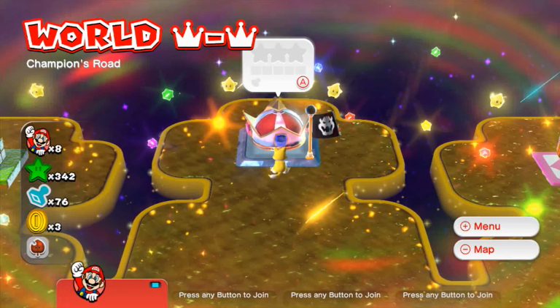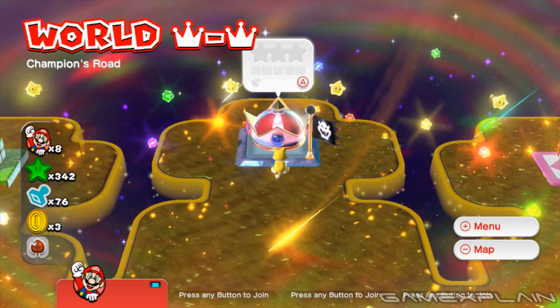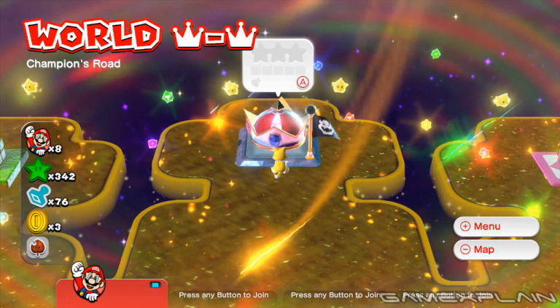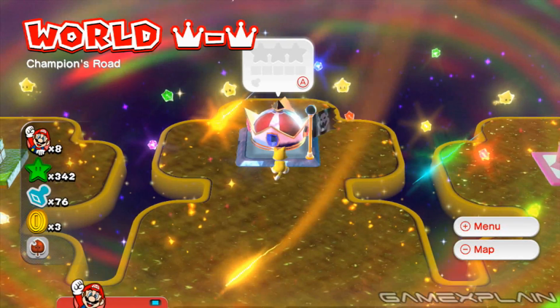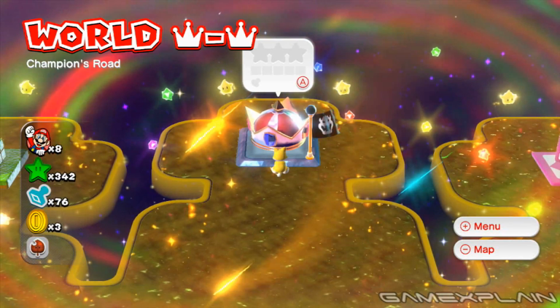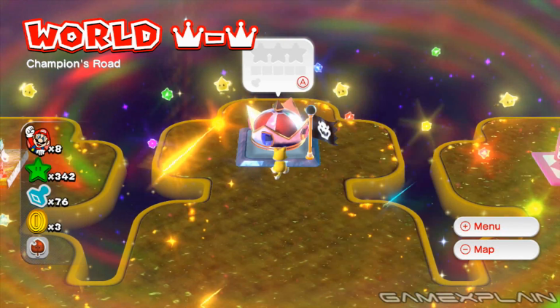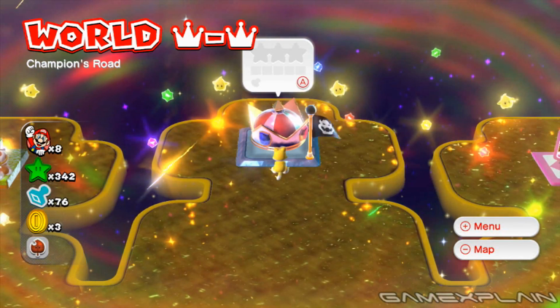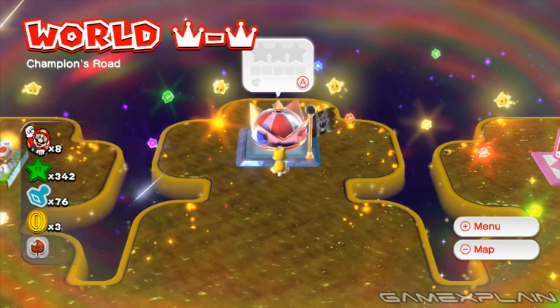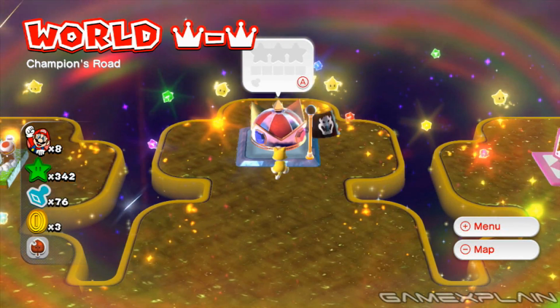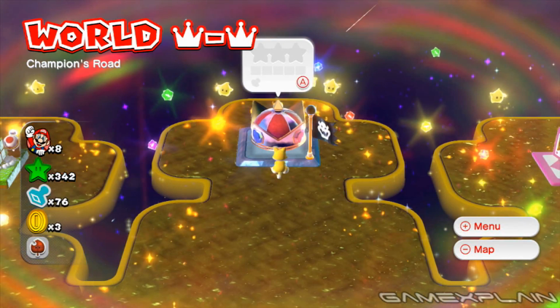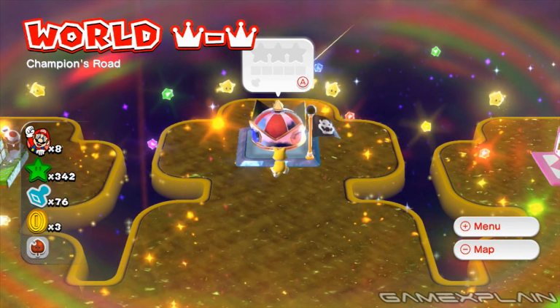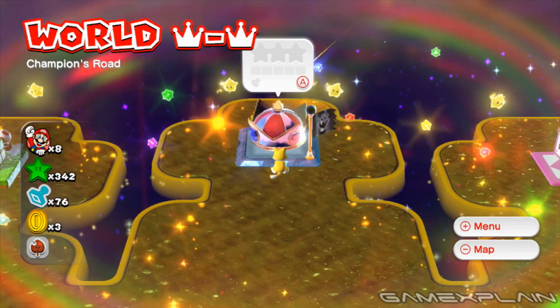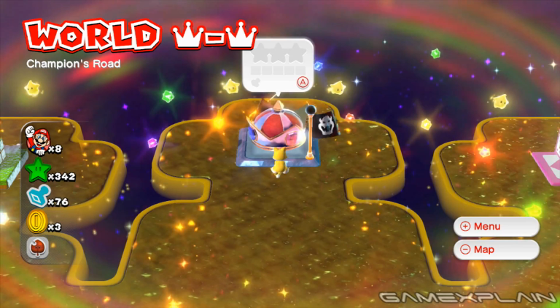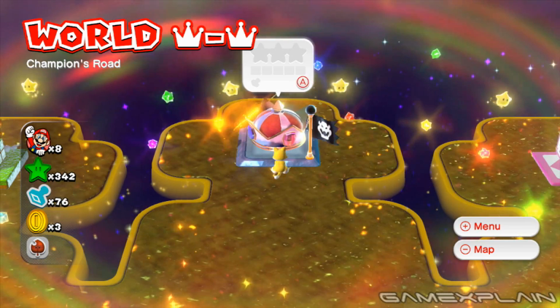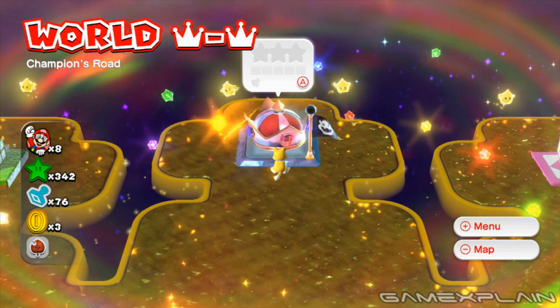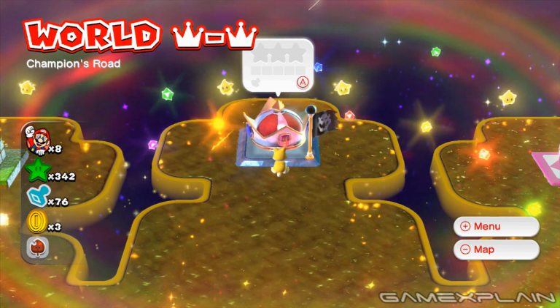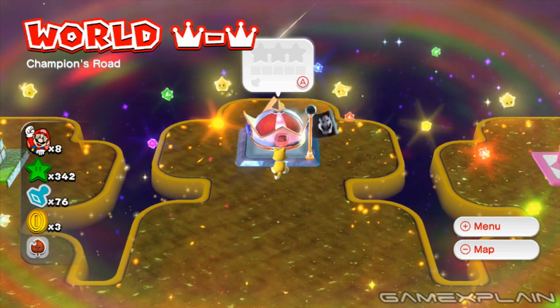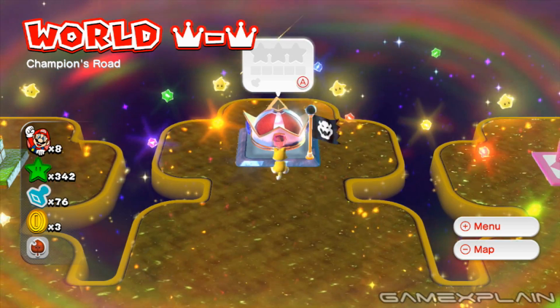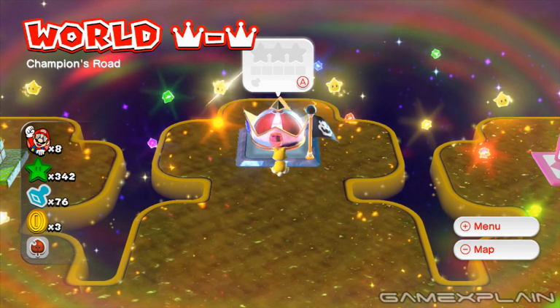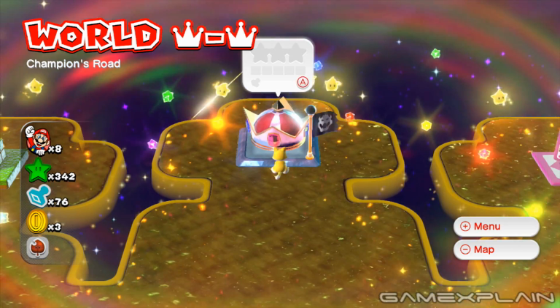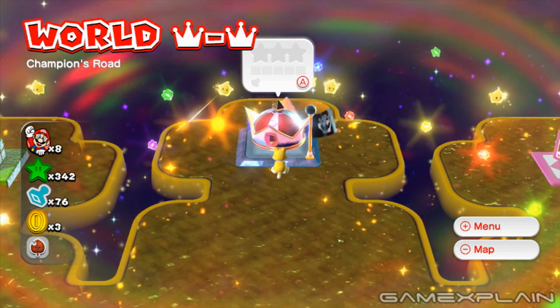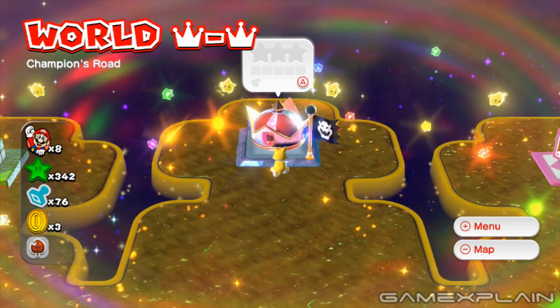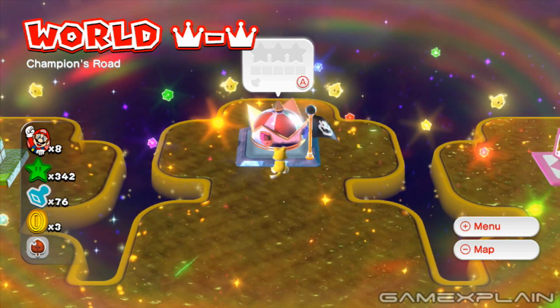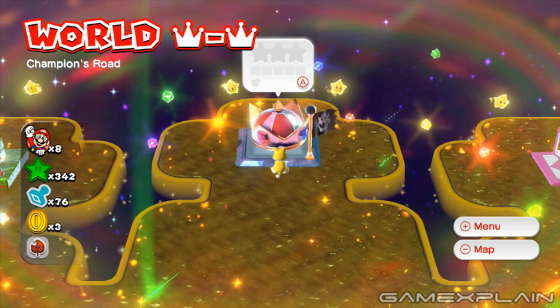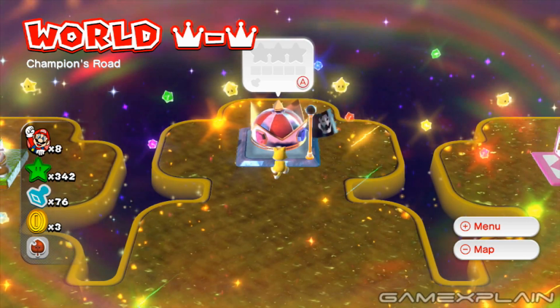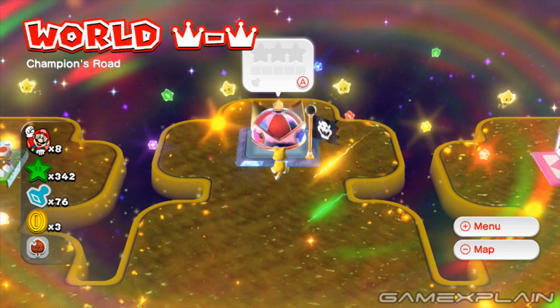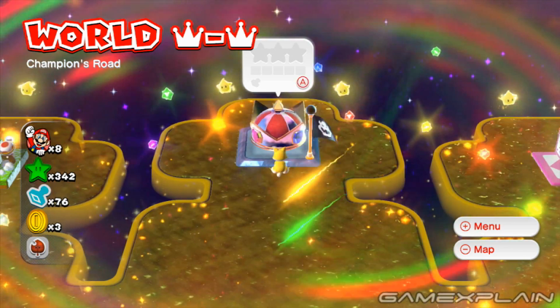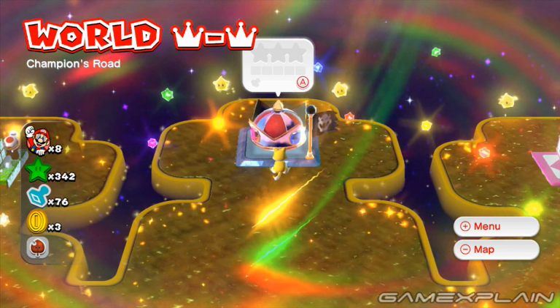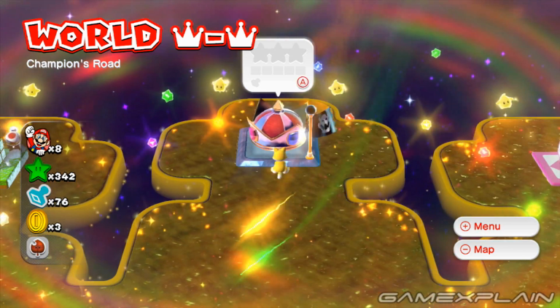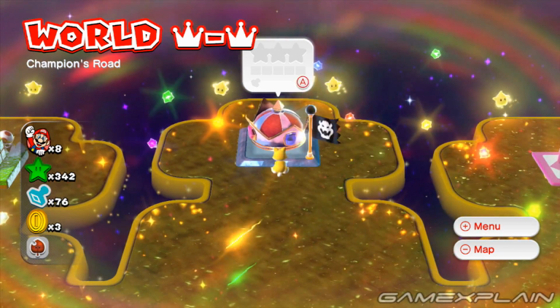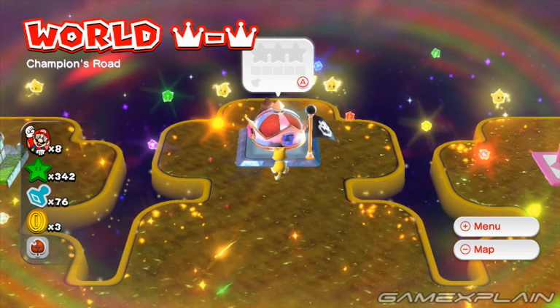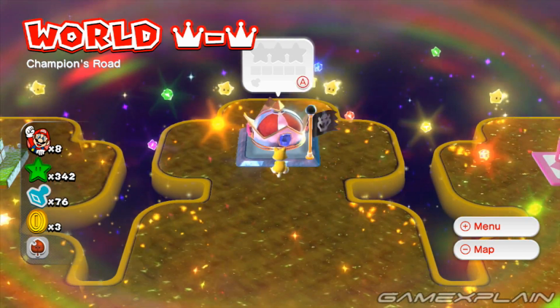World Crown-Crown — wow, that sounds dumb. Champion's Road has 3 green stars and 1 stamp to find.